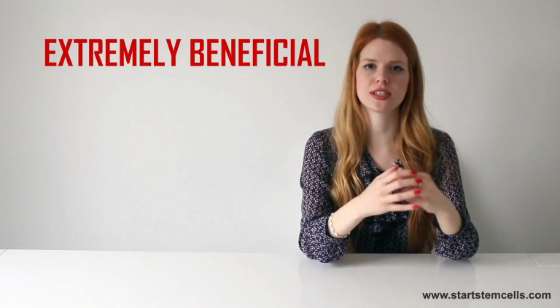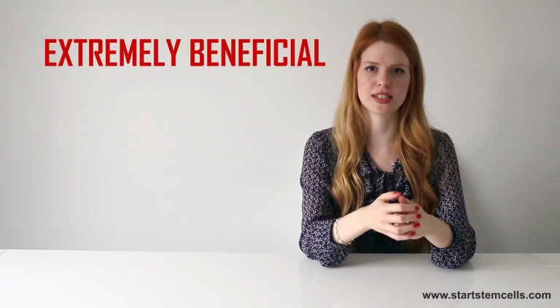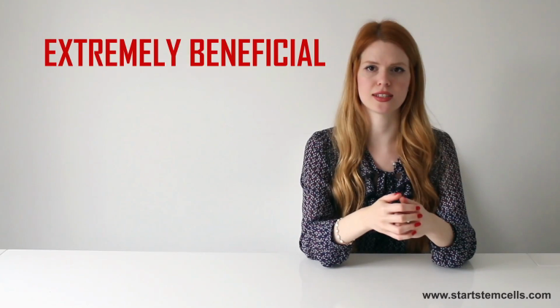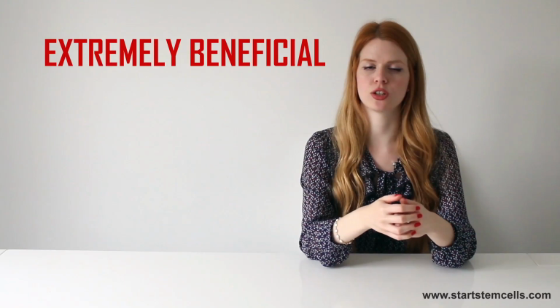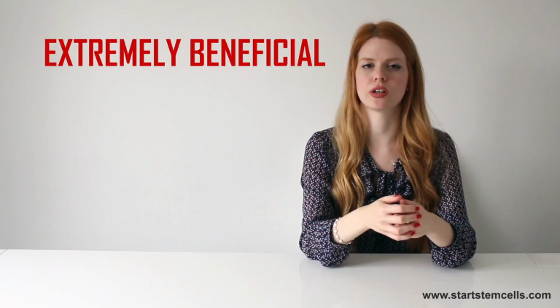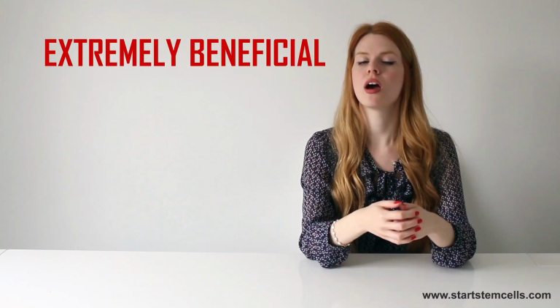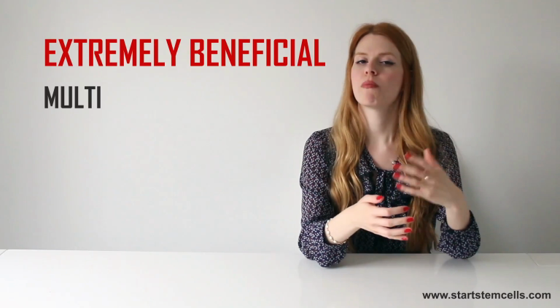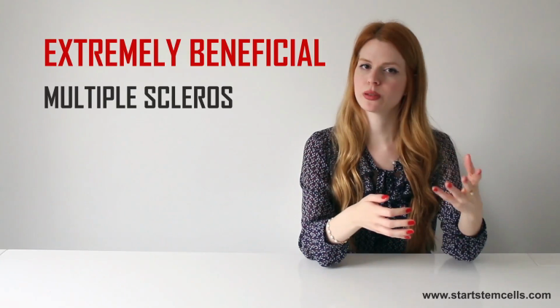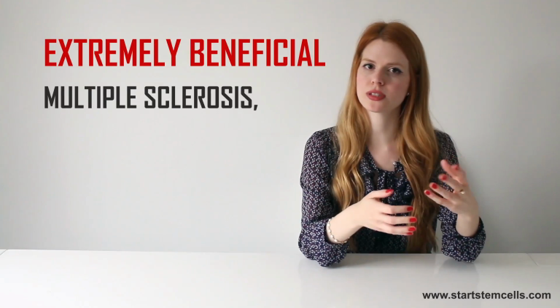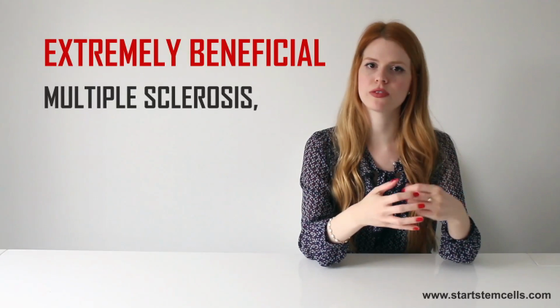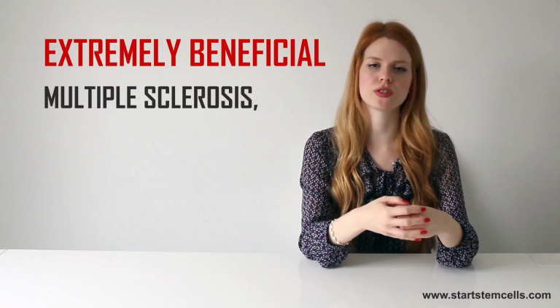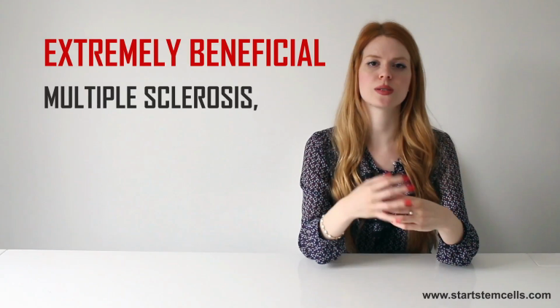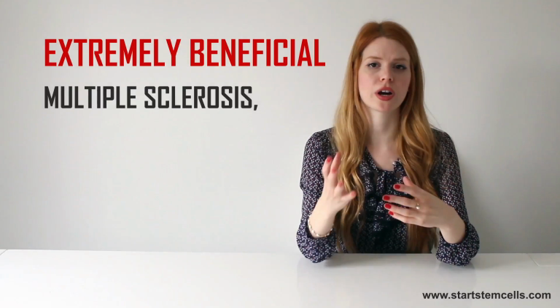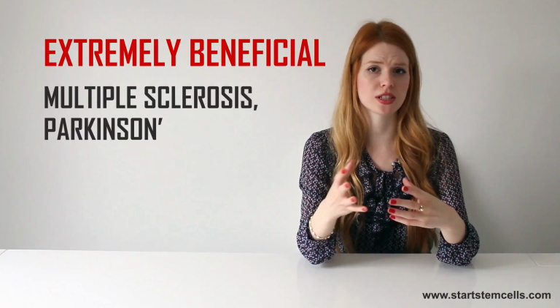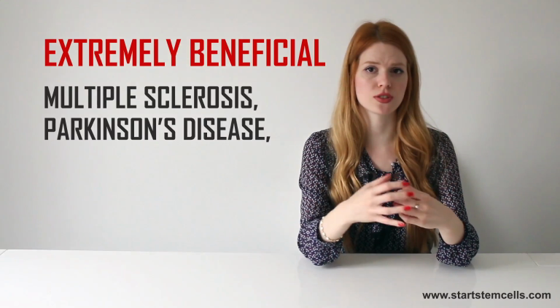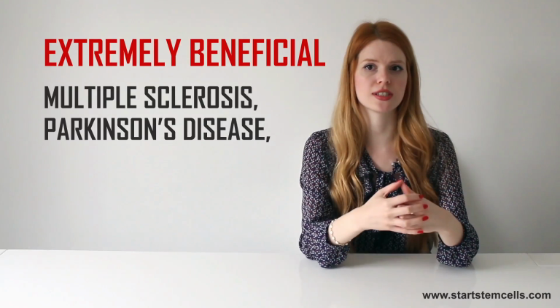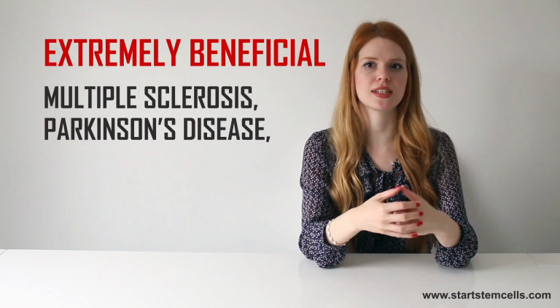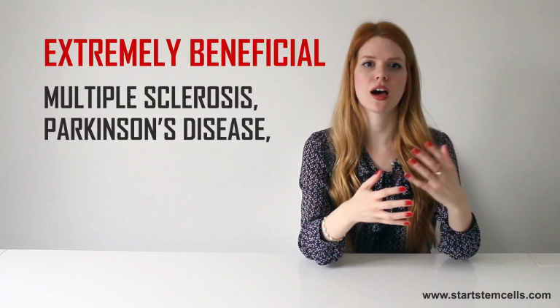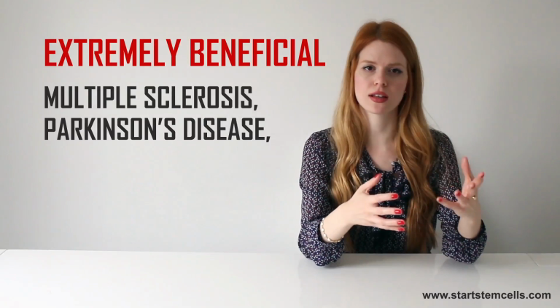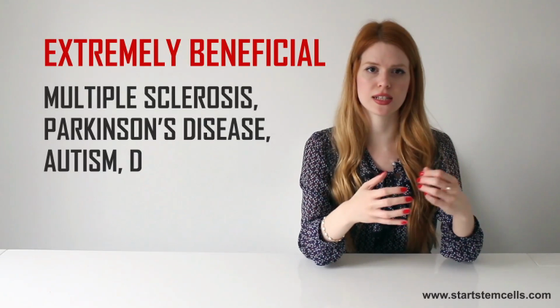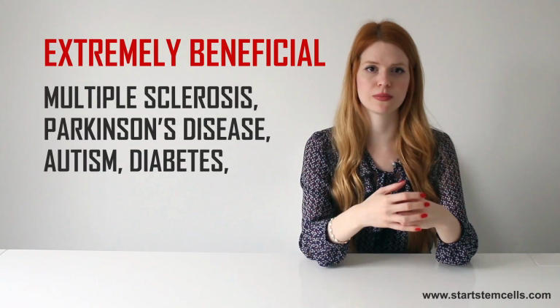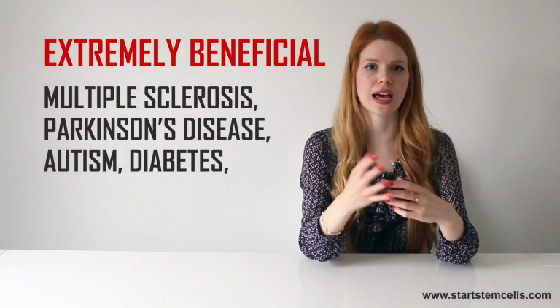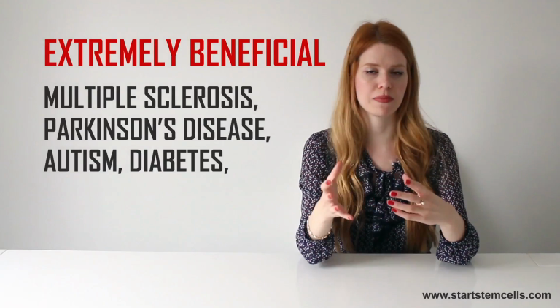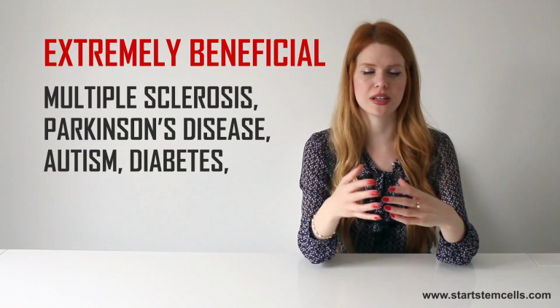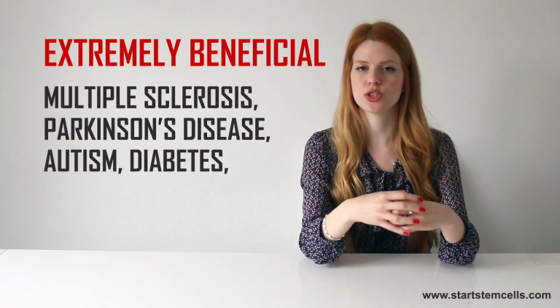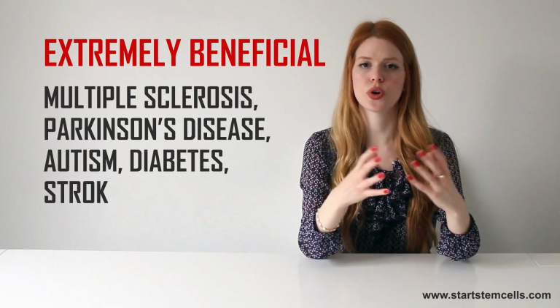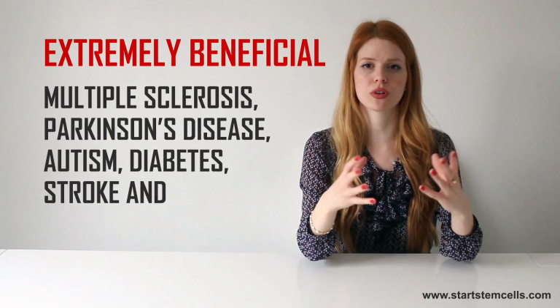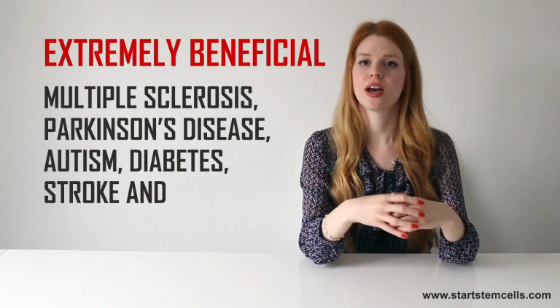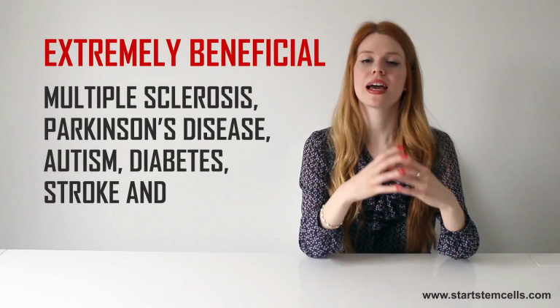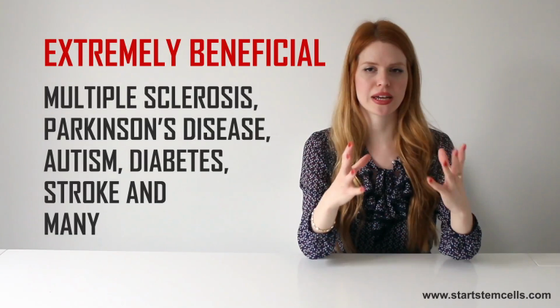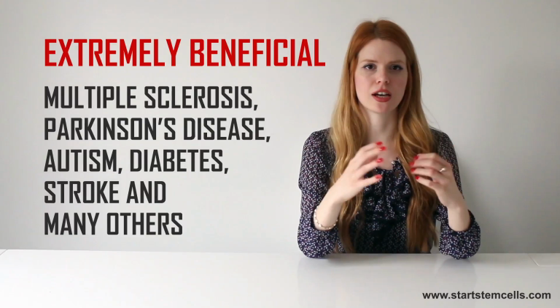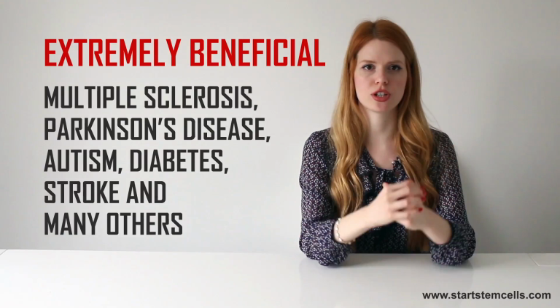Conditions treated include multiple sclerosis, Parkinson's disease, autism, diabetes, stroke and many others.